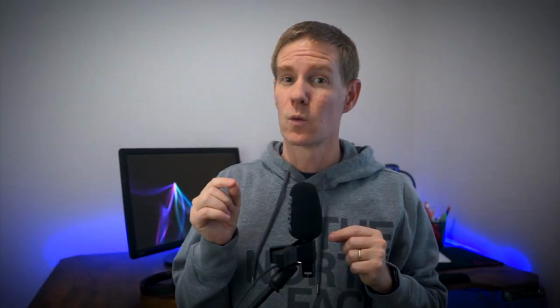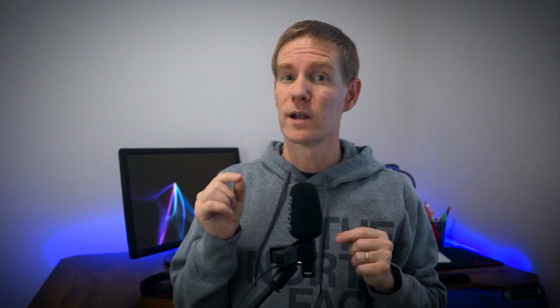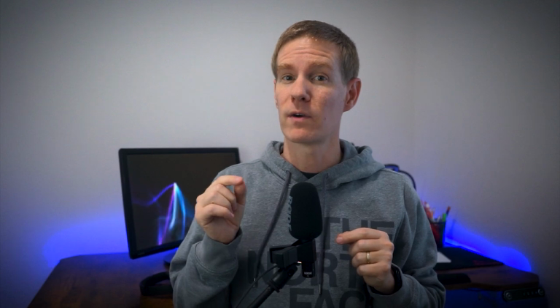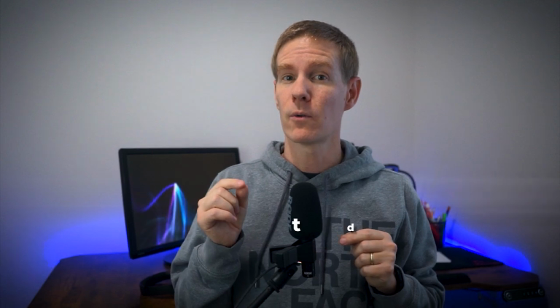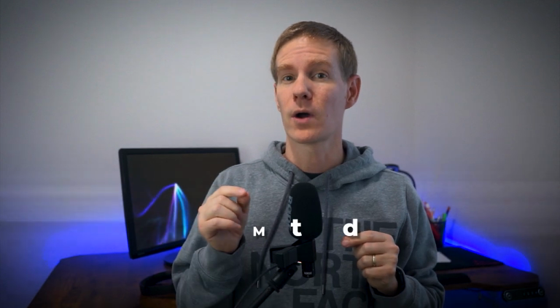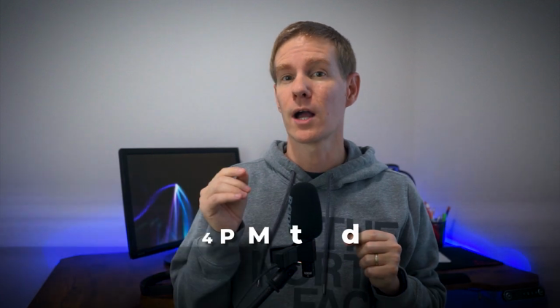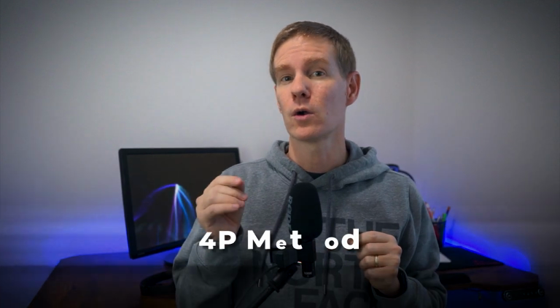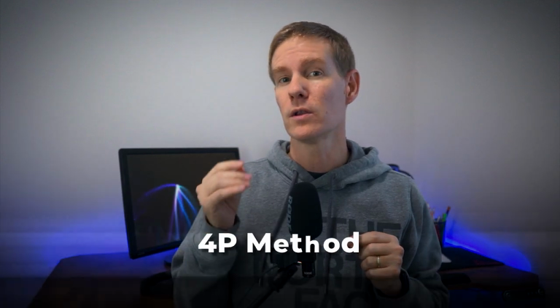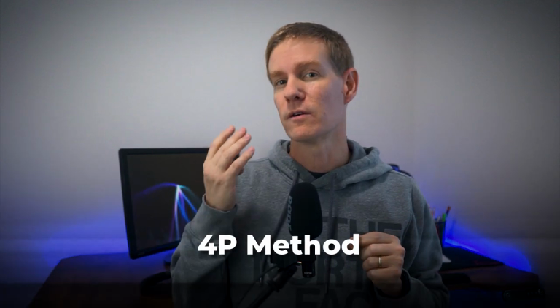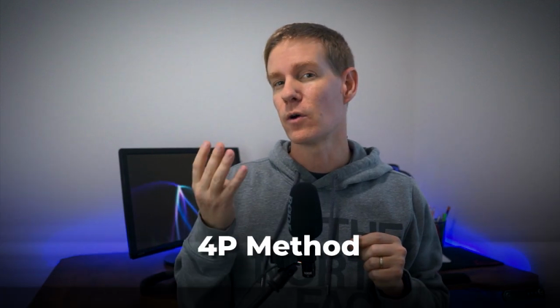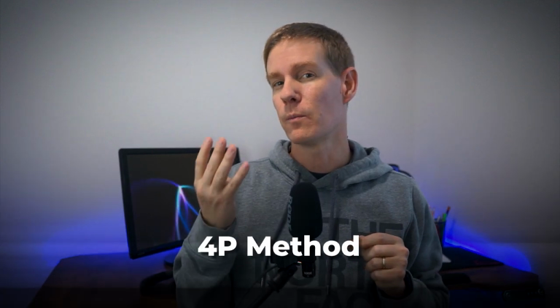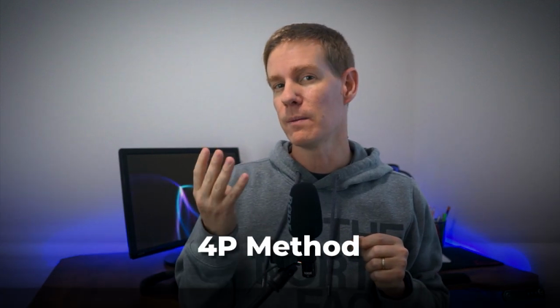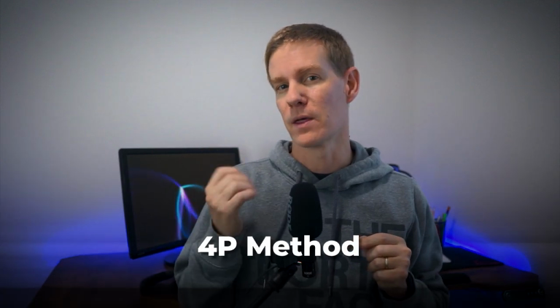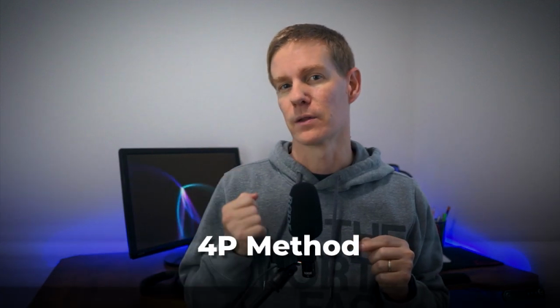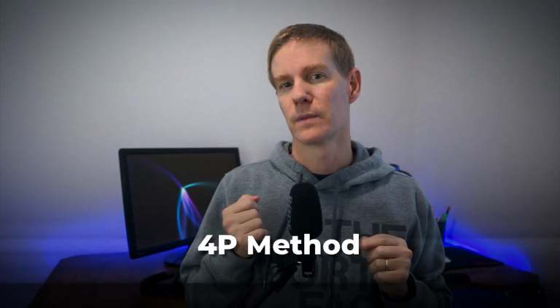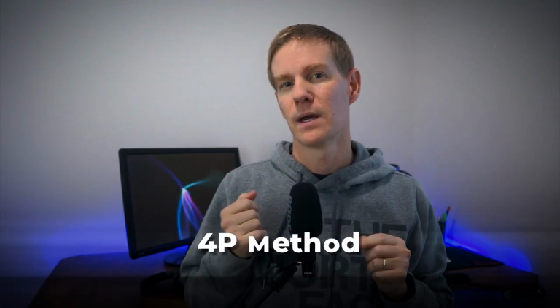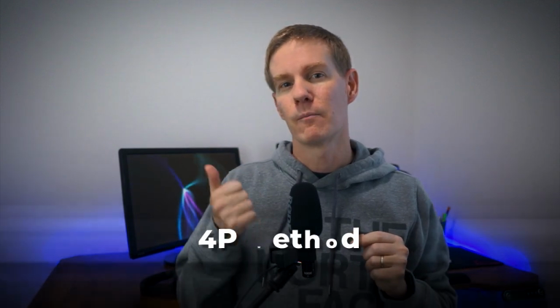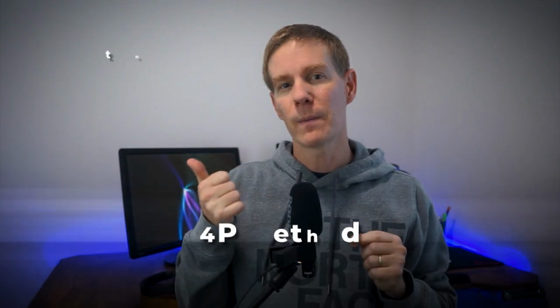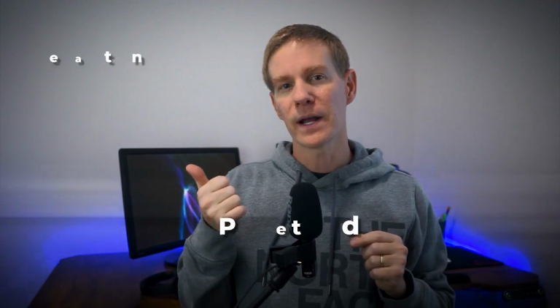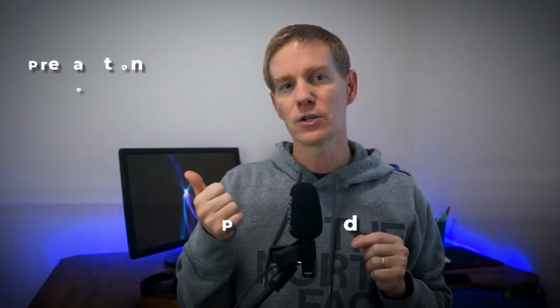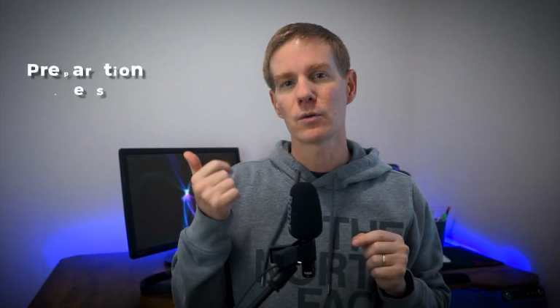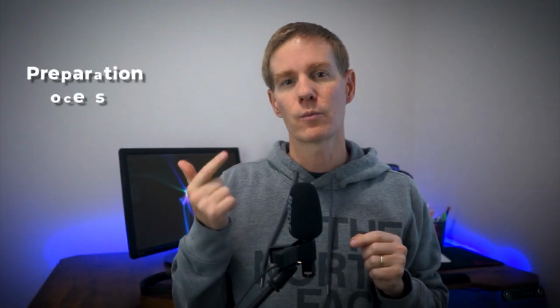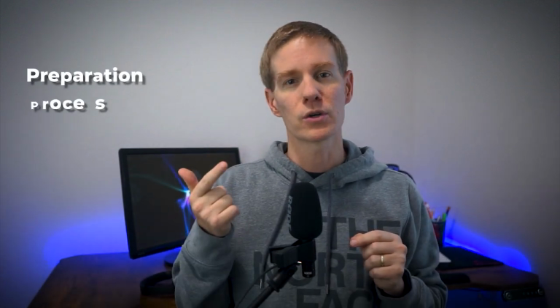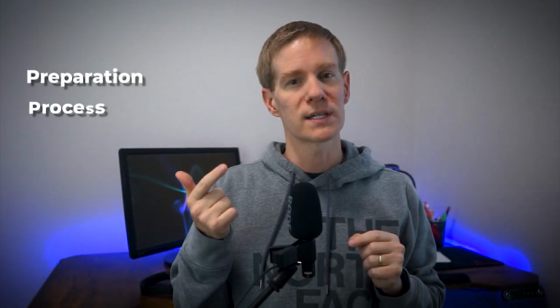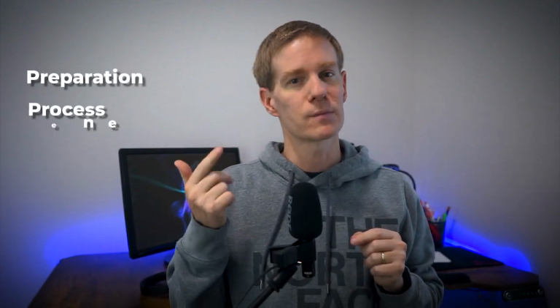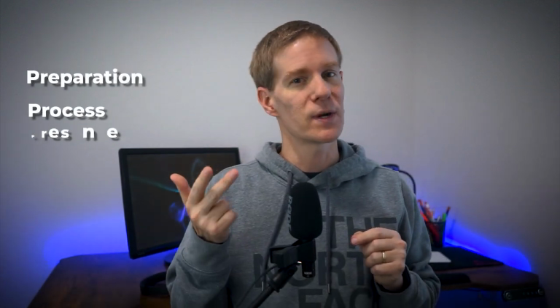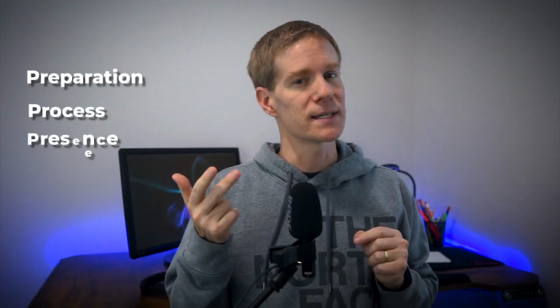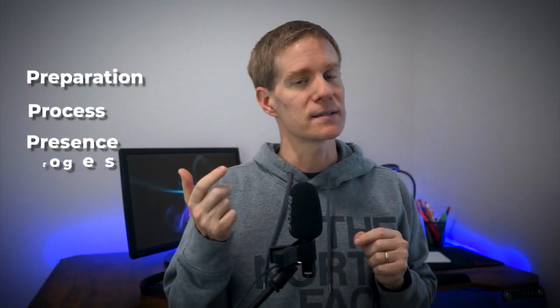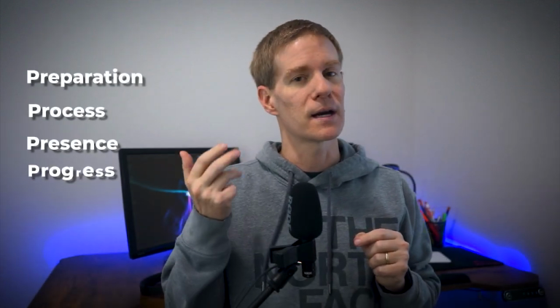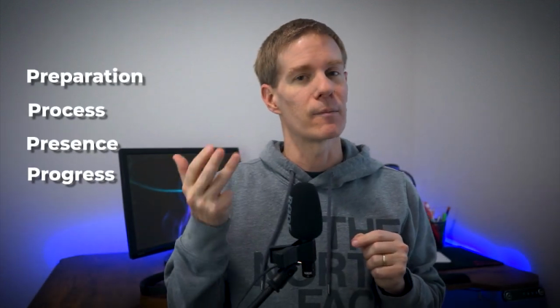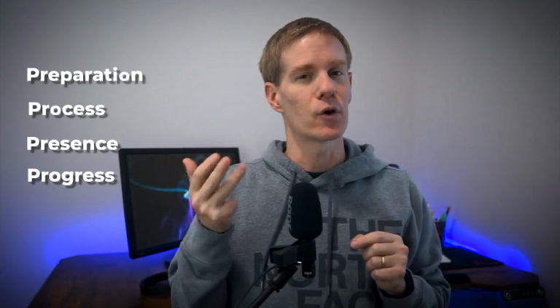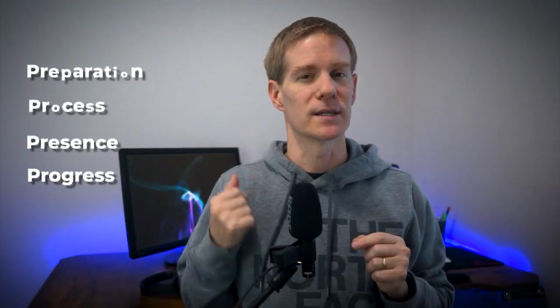With a framework I call the 4P method: Preparation, Process, Presence, and Progress.